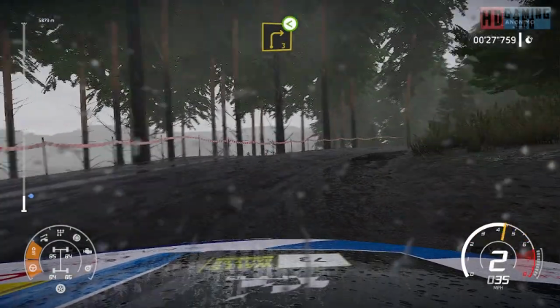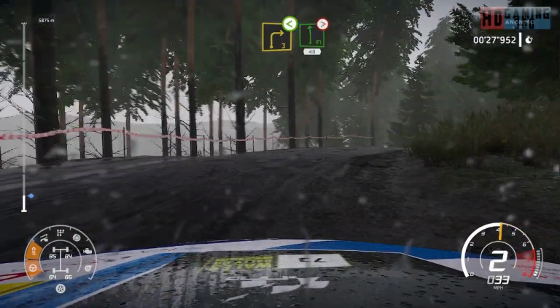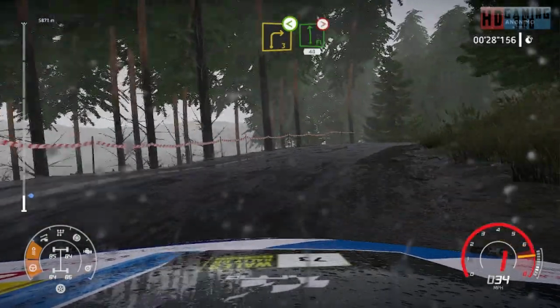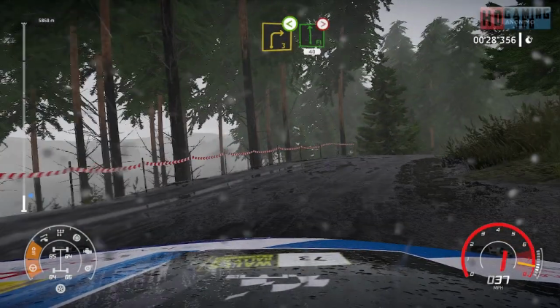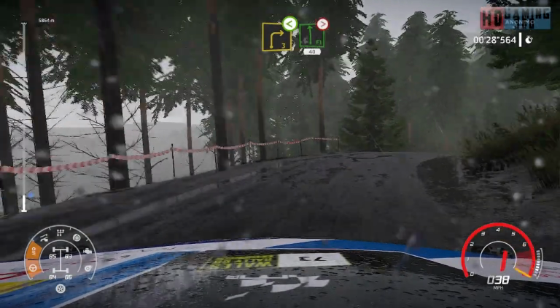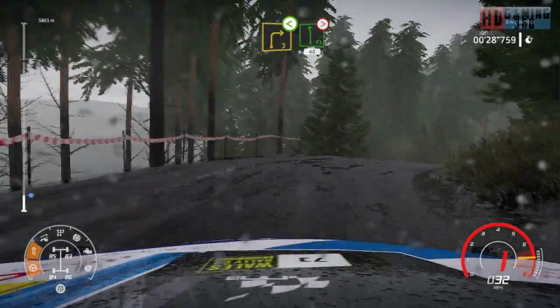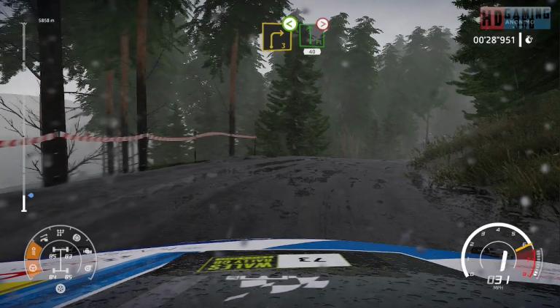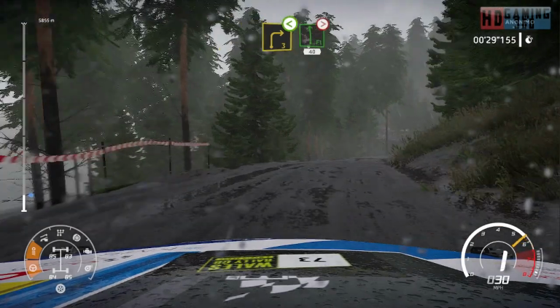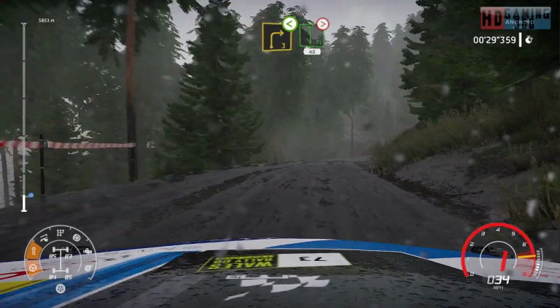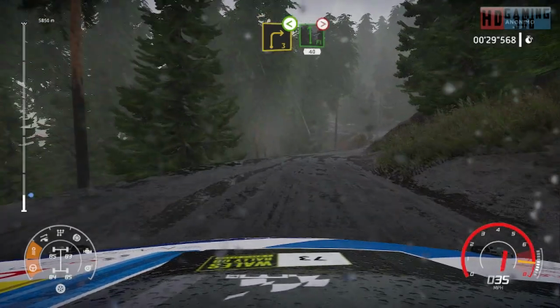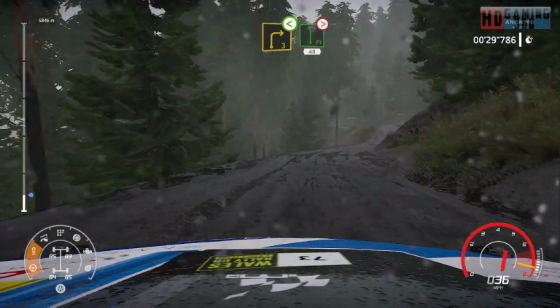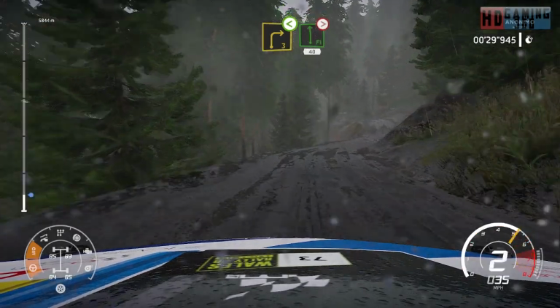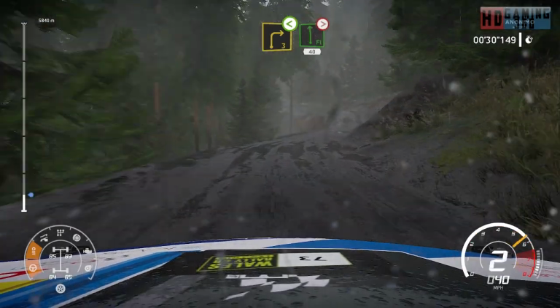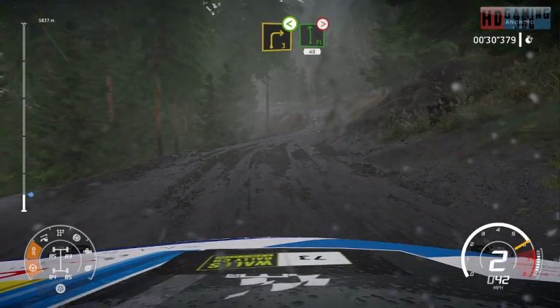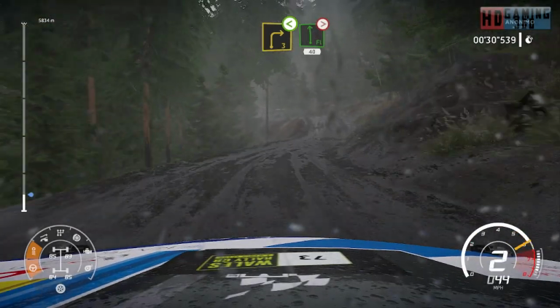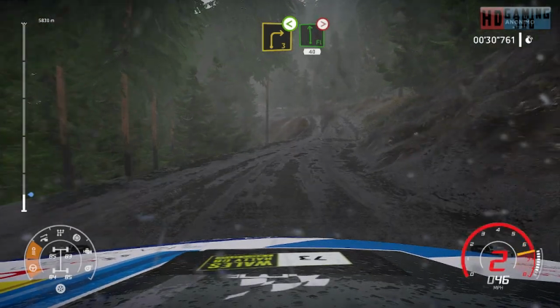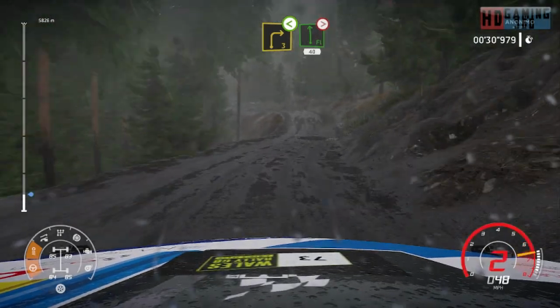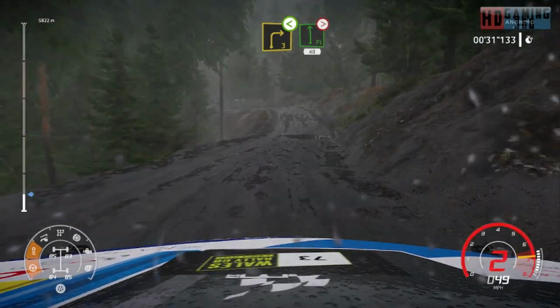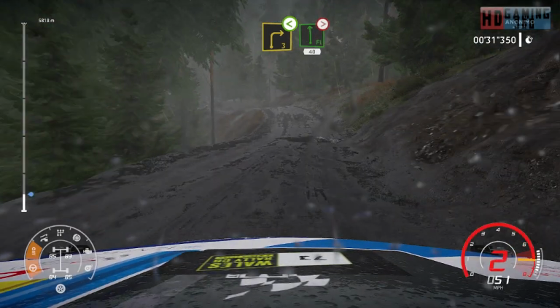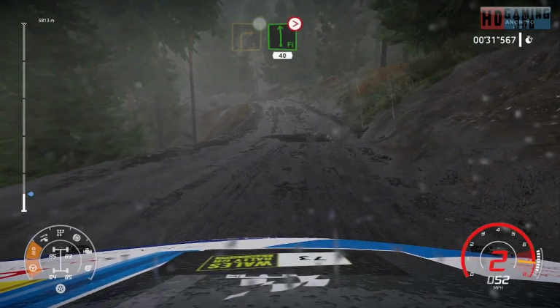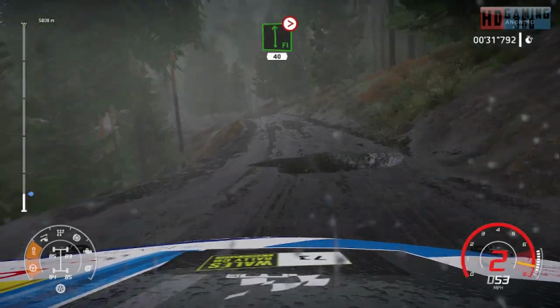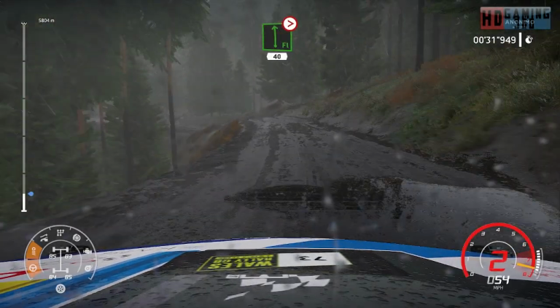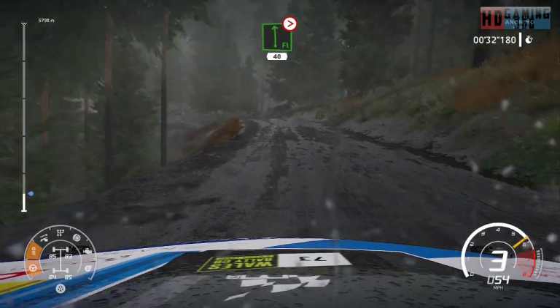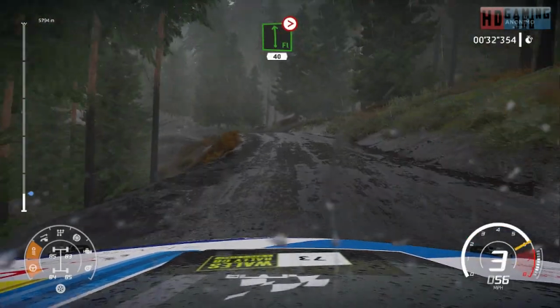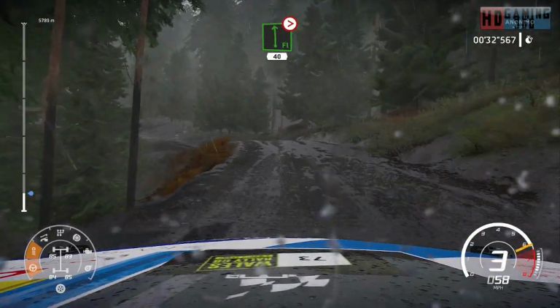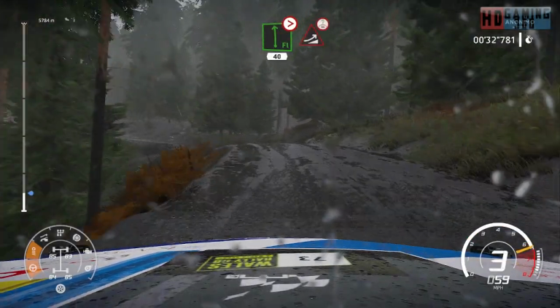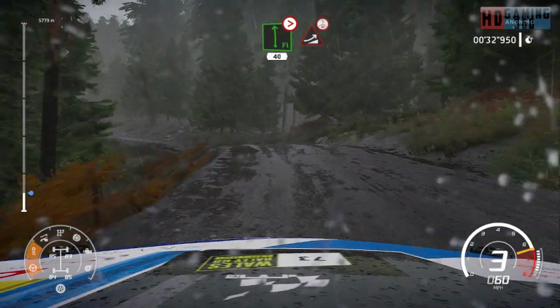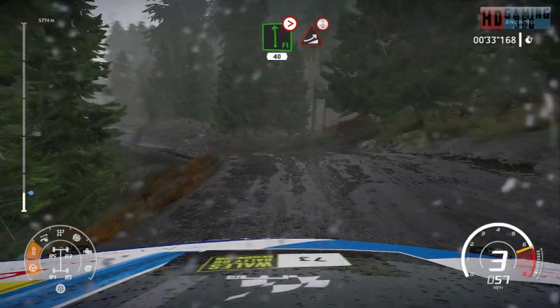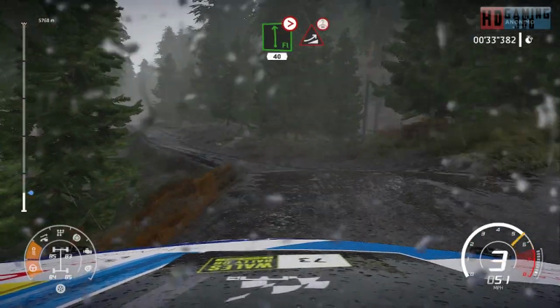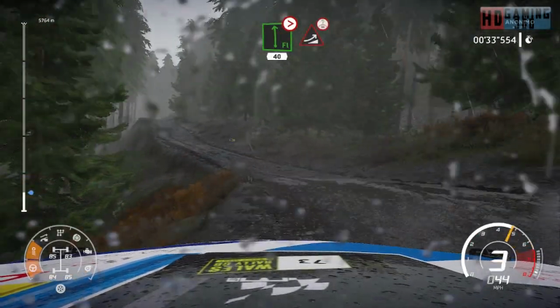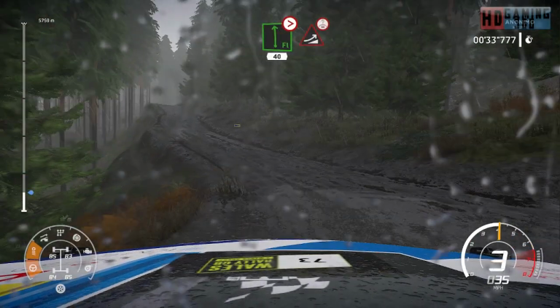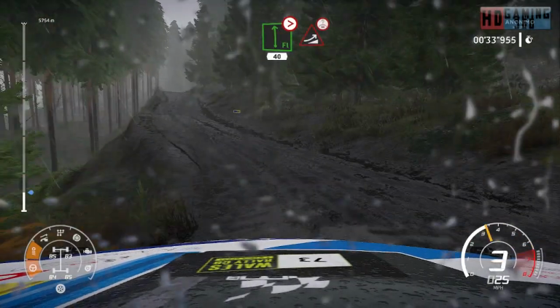Into caution, flat left tightens 4, over bump, 40. Keep middle for jump over crest.